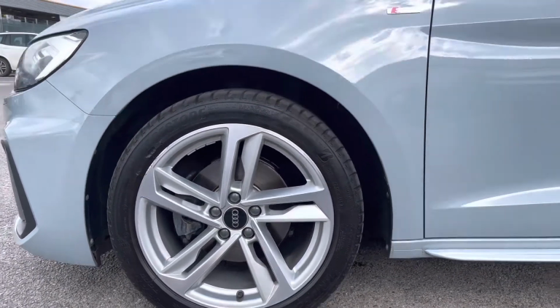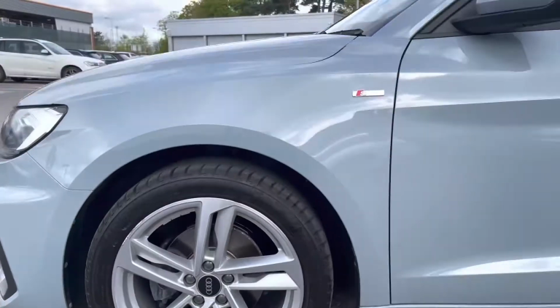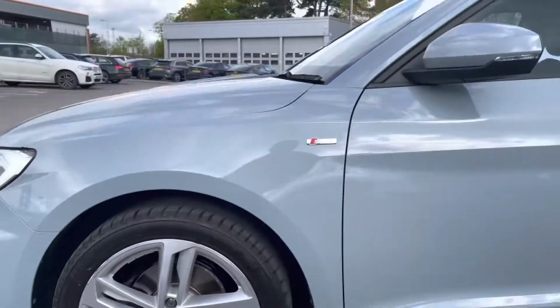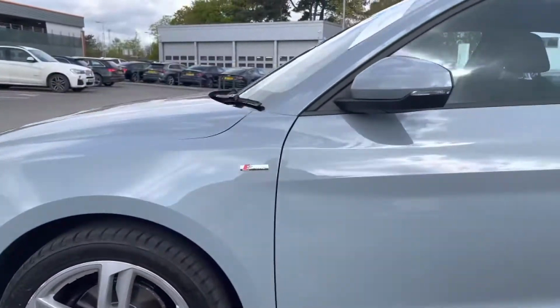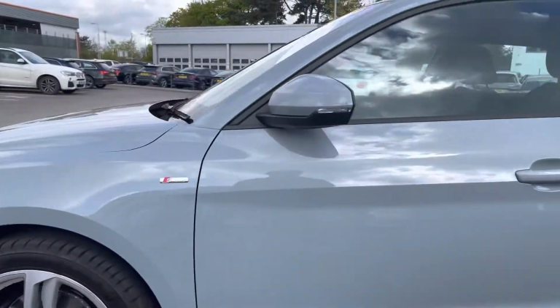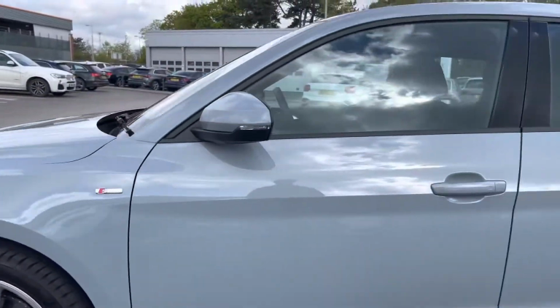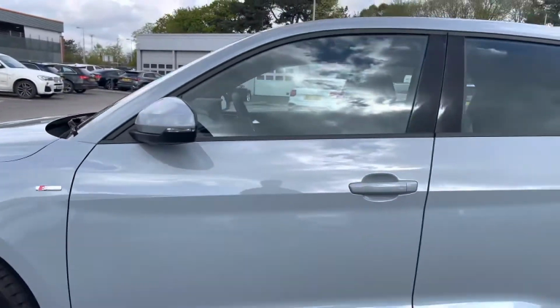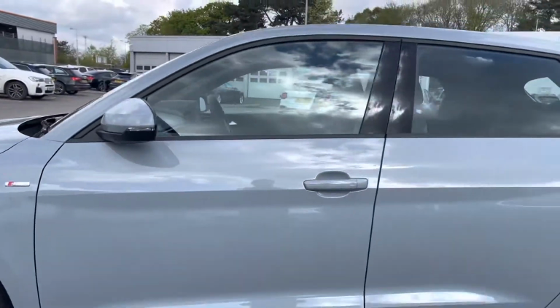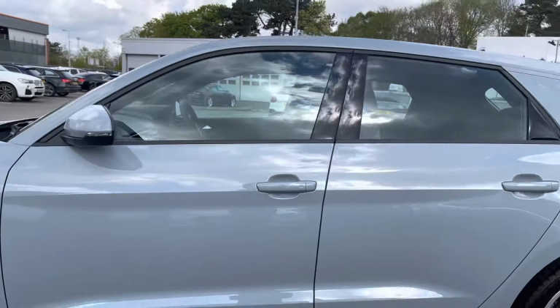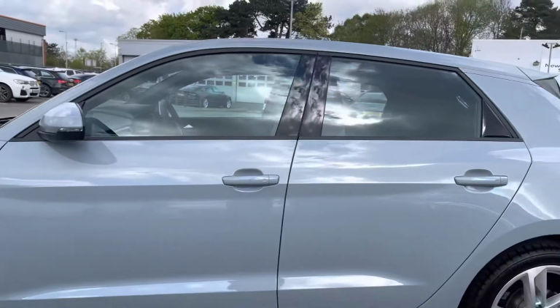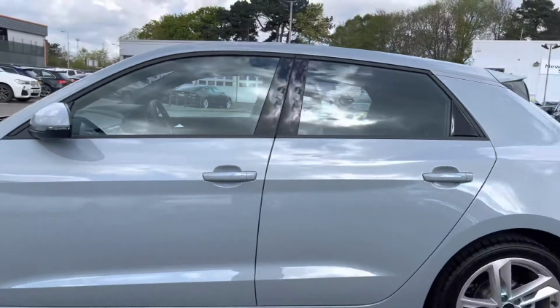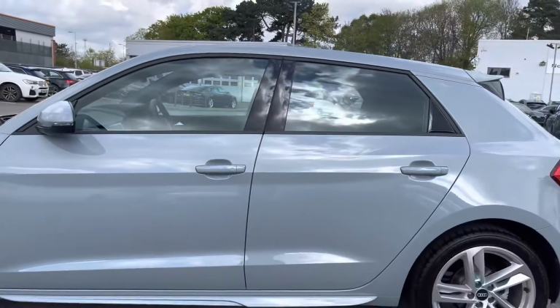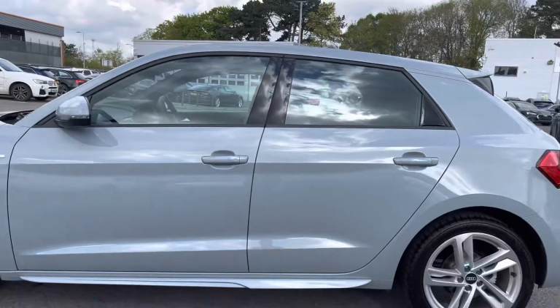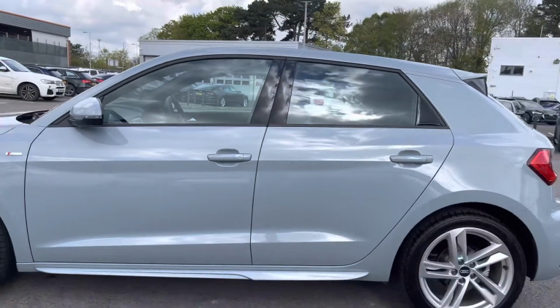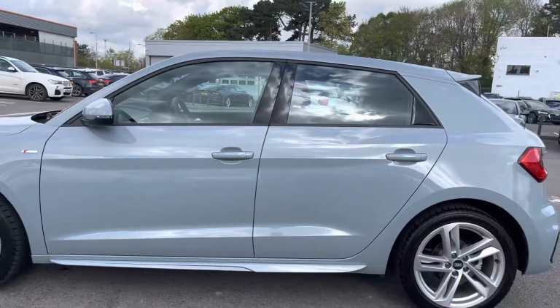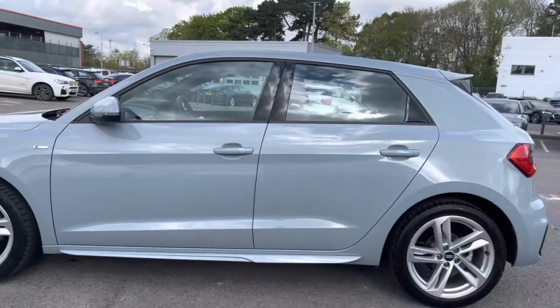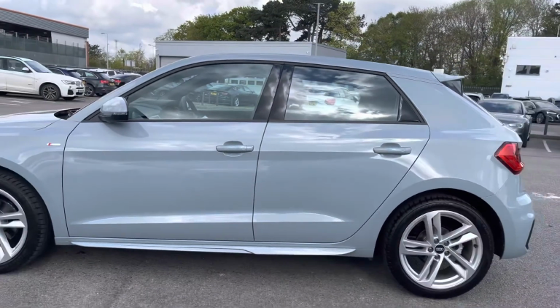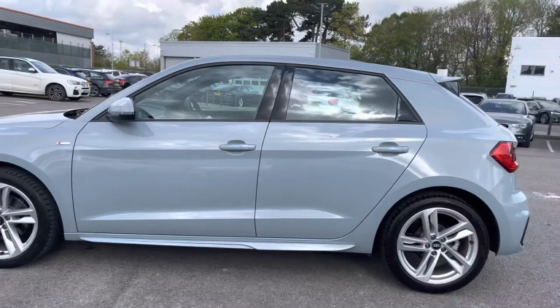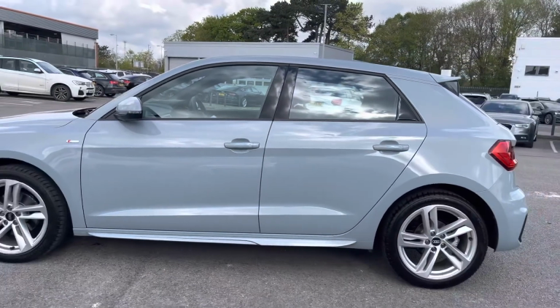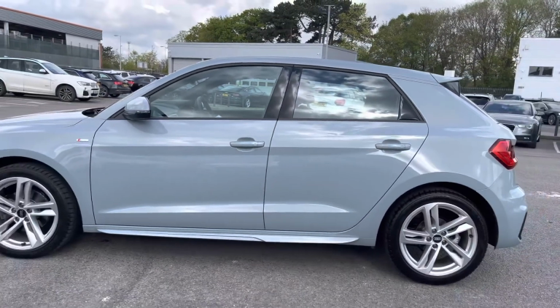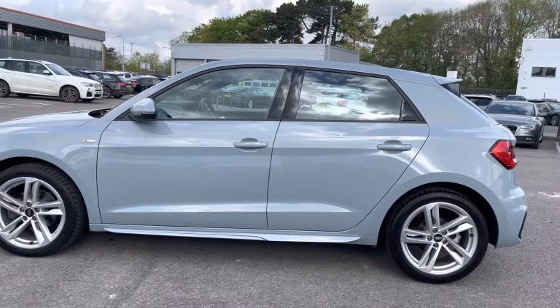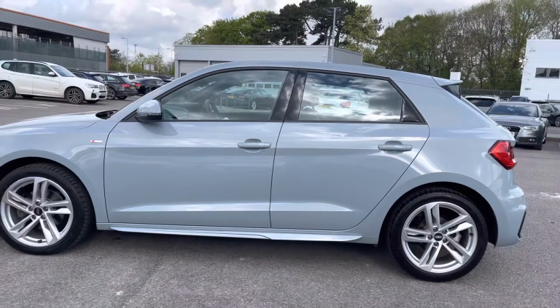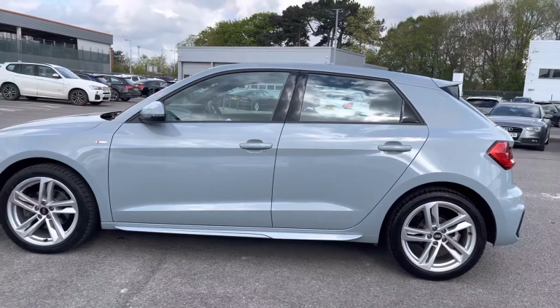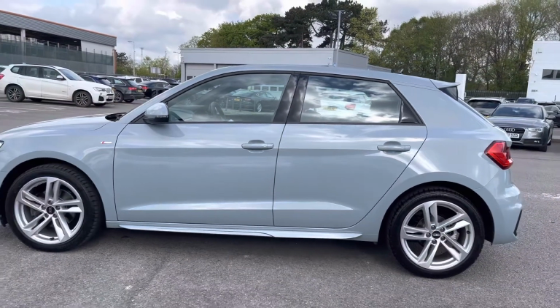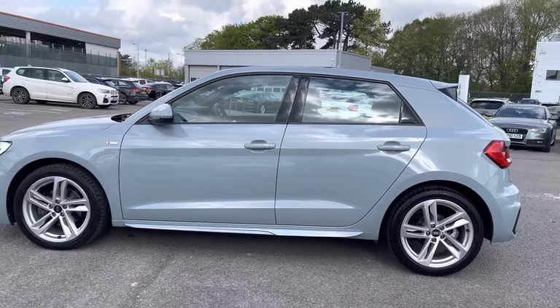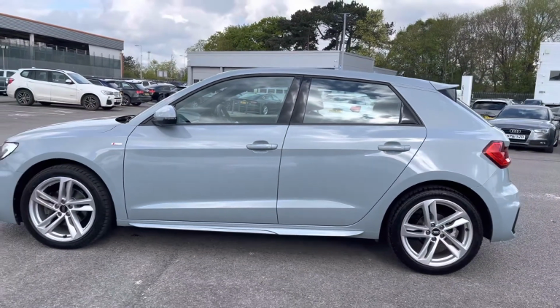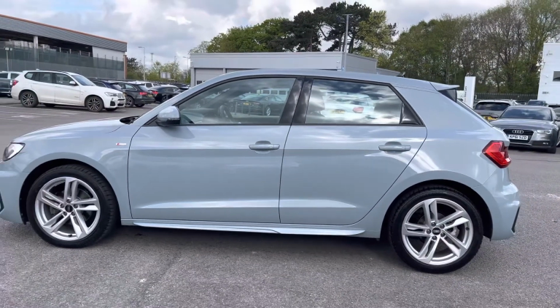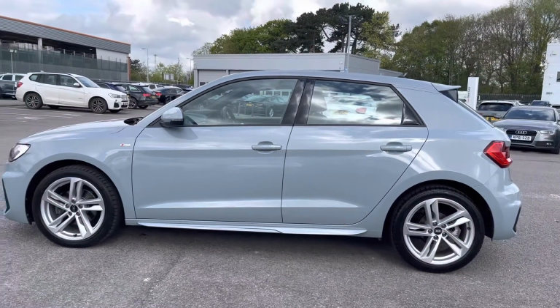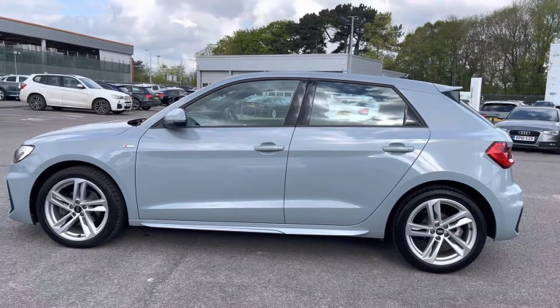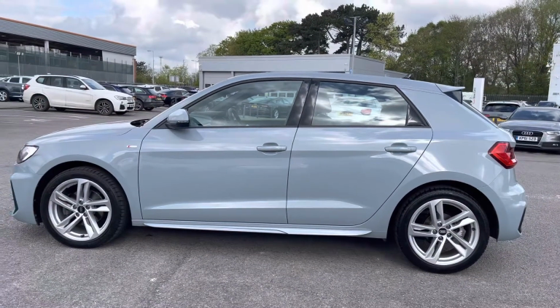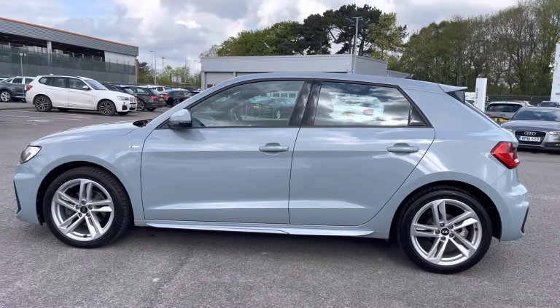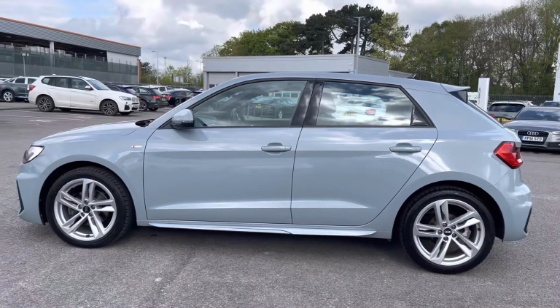As we make our way down the side of the vehicle, we can notice the black trims around the edges of the windows, which really do add a nice contrast to that grey.